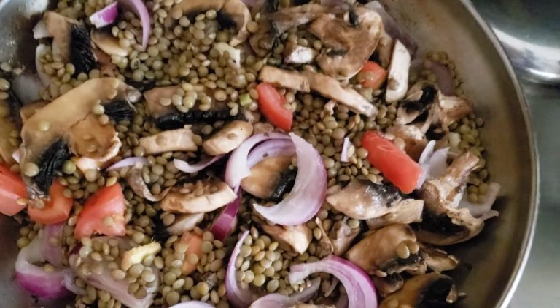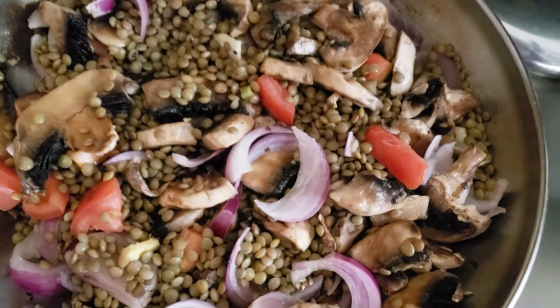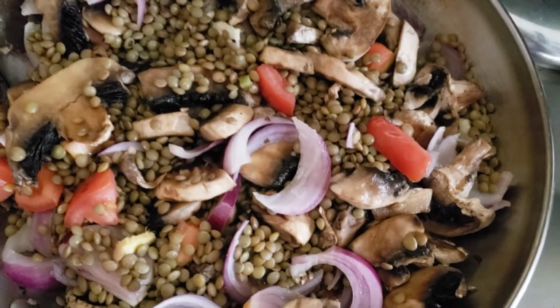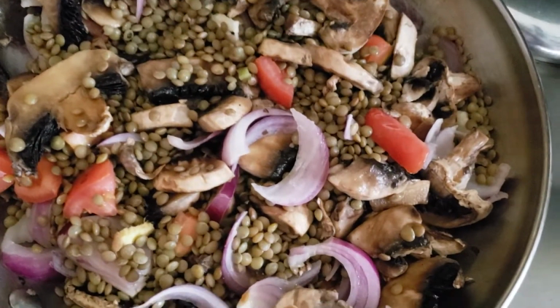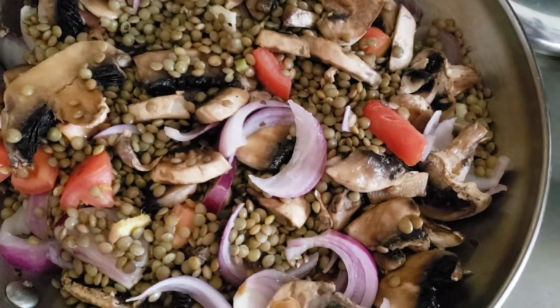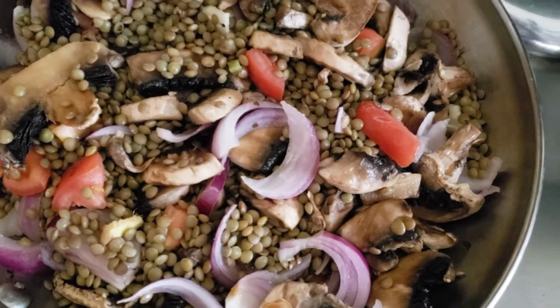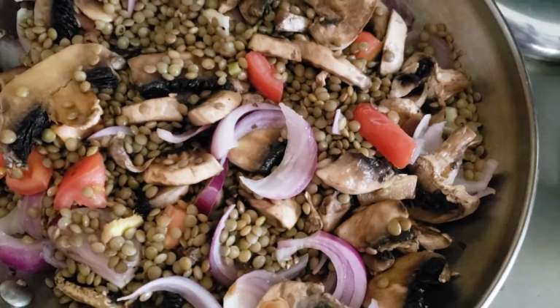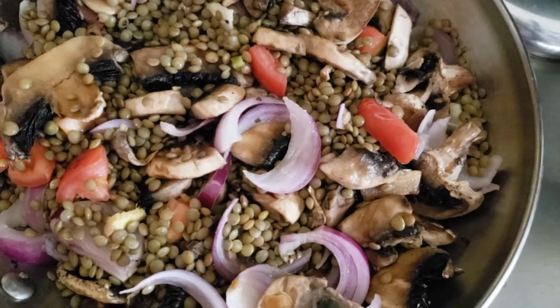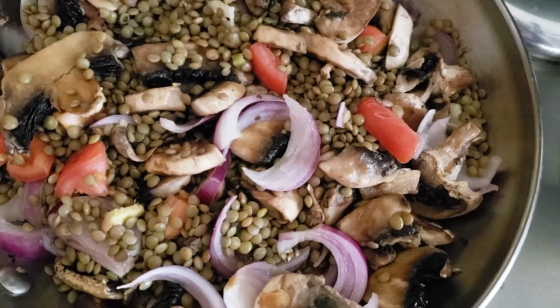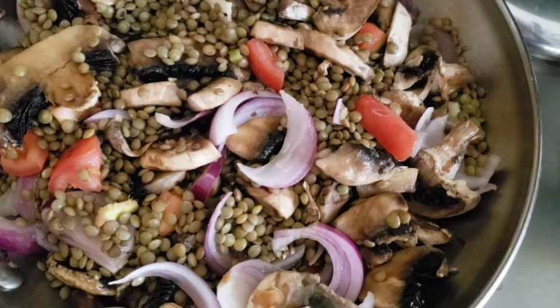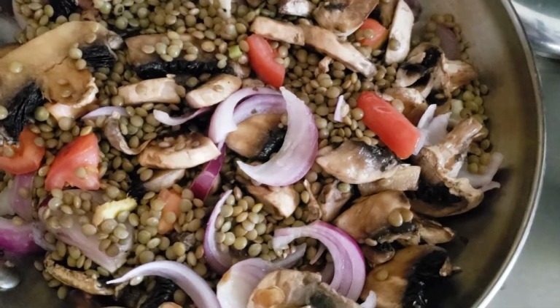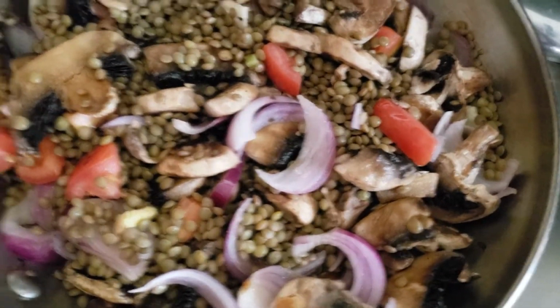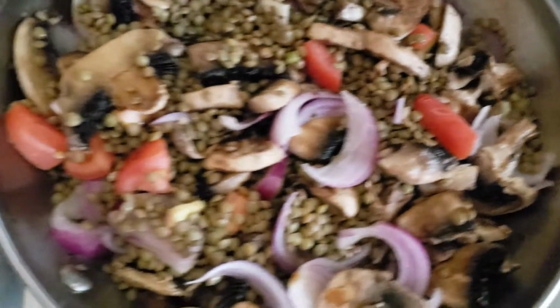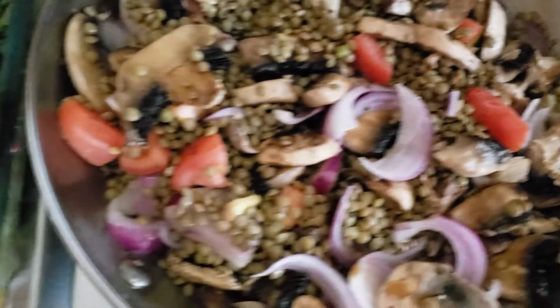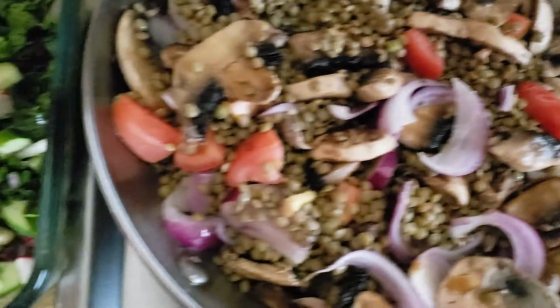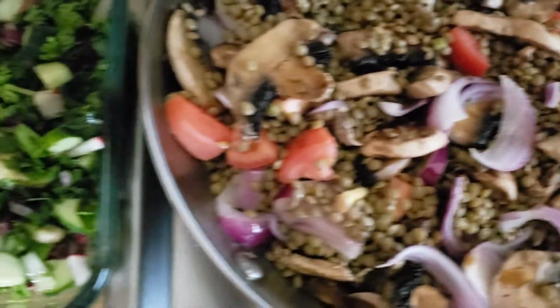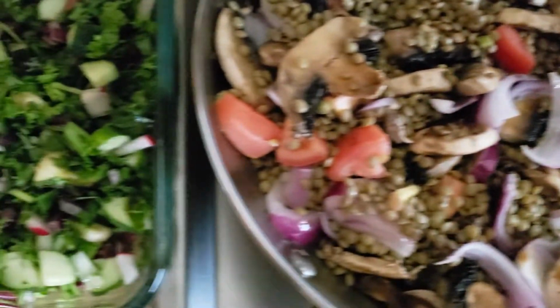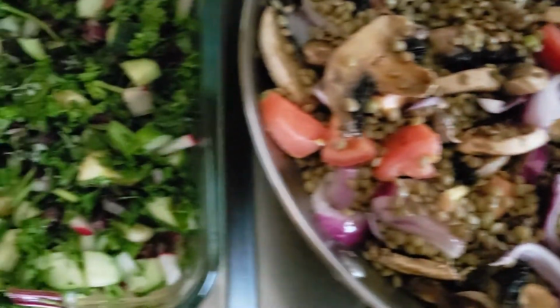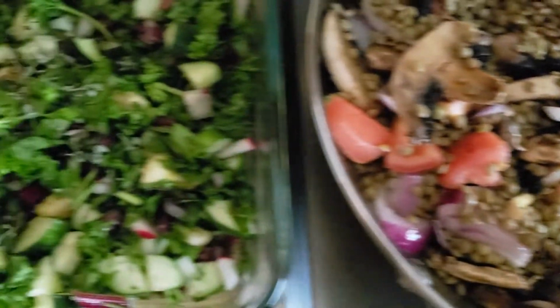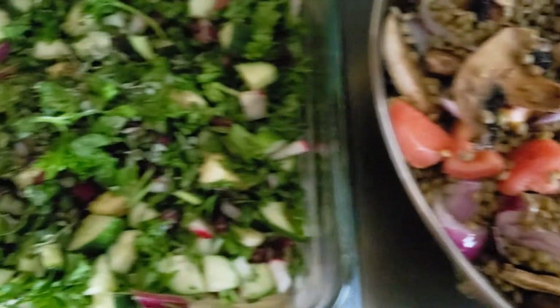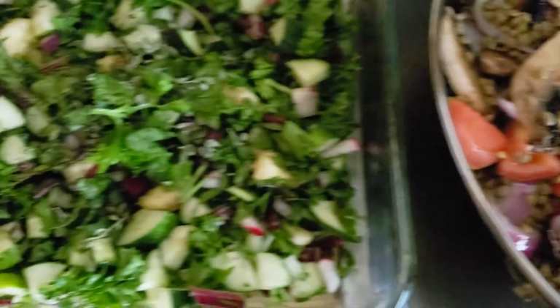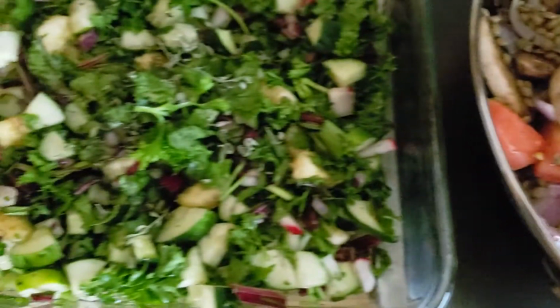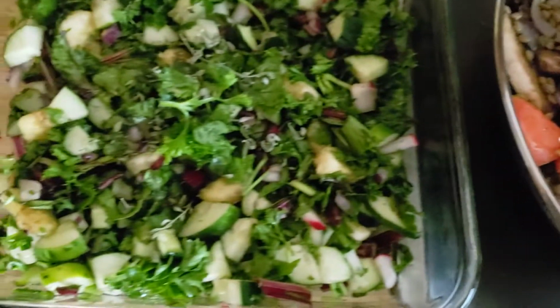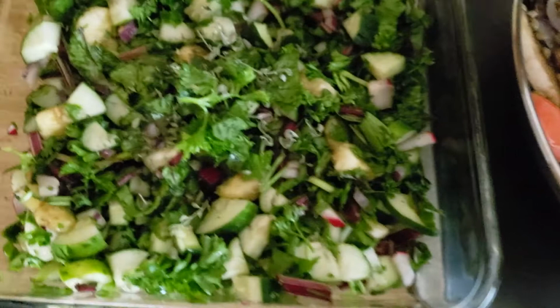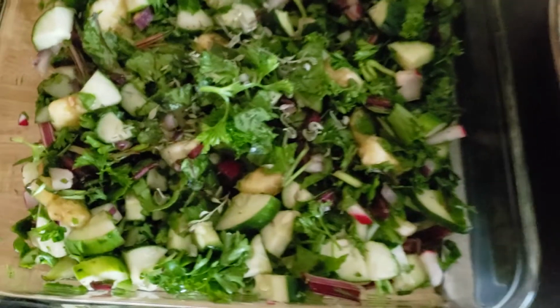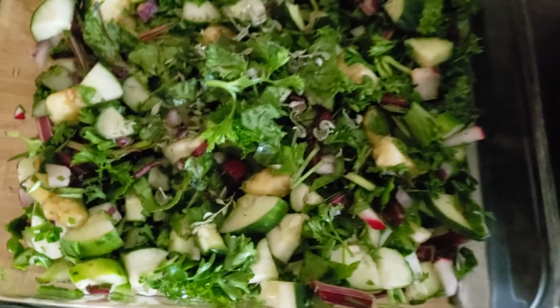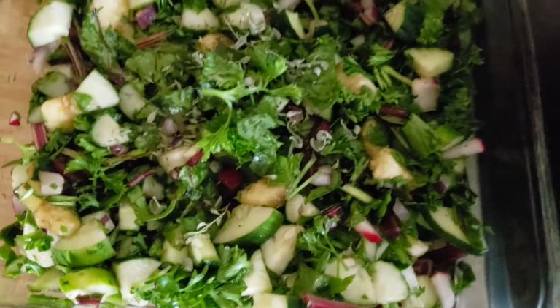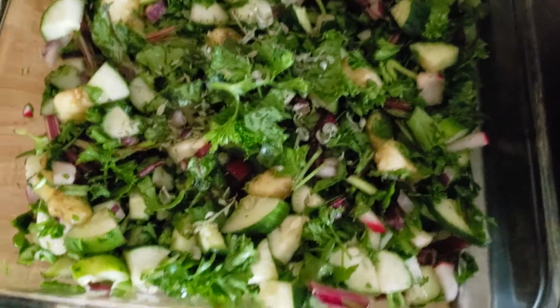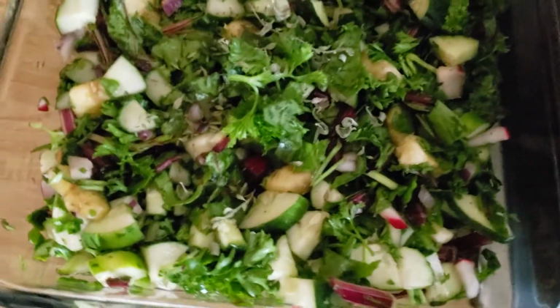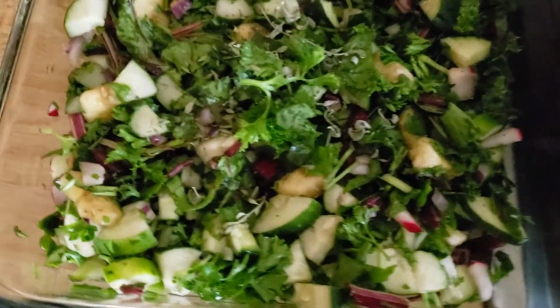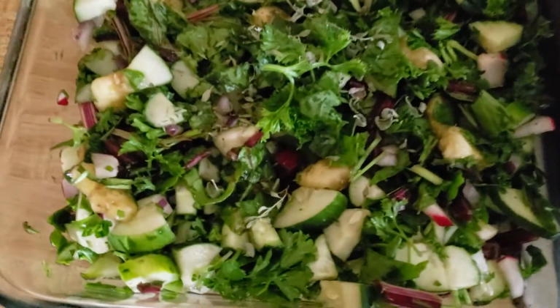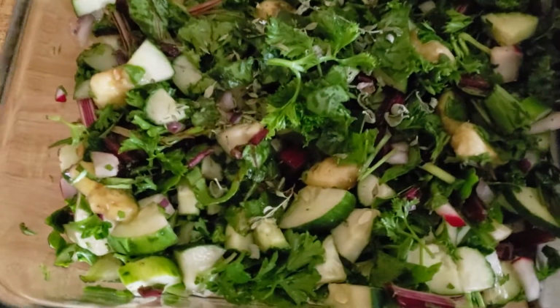Very healthy dinner. And here I have a green salad, of course. That's a must.